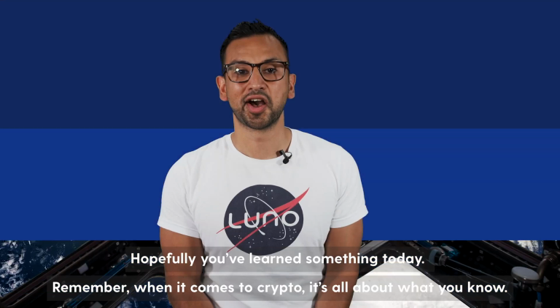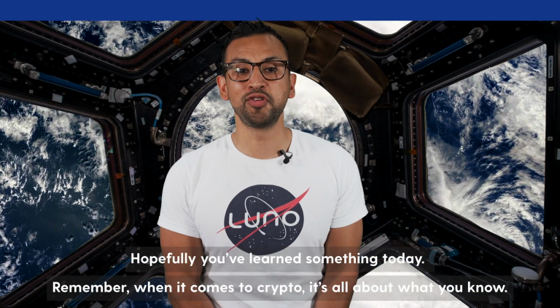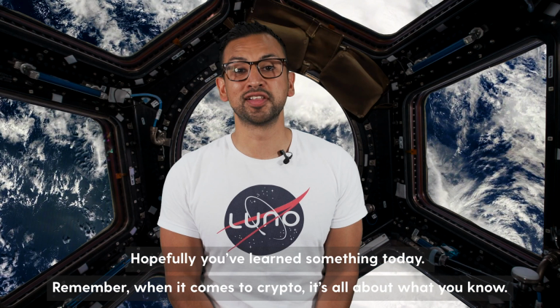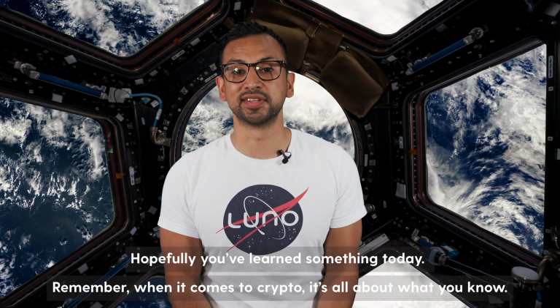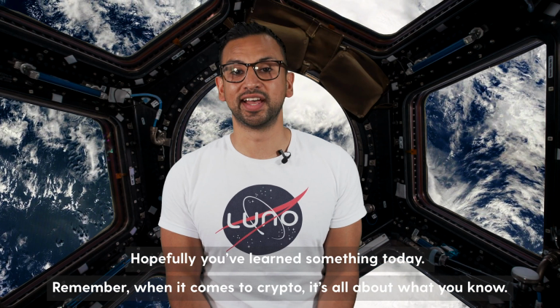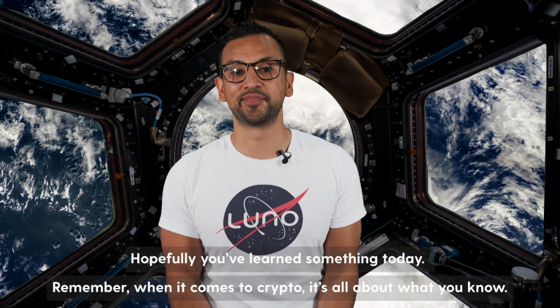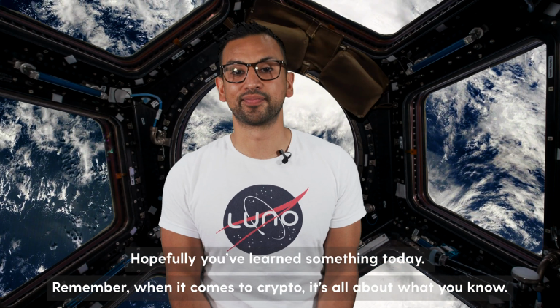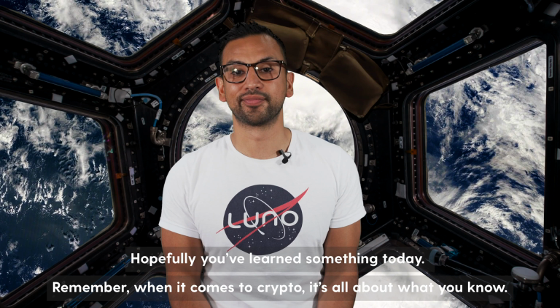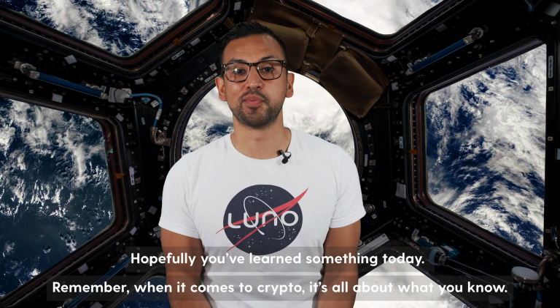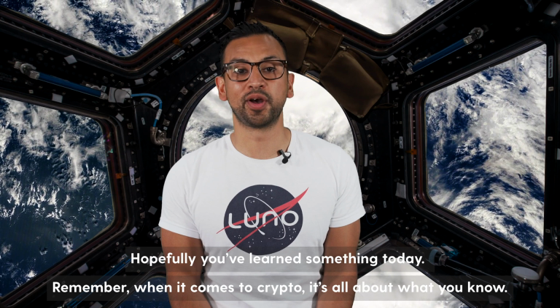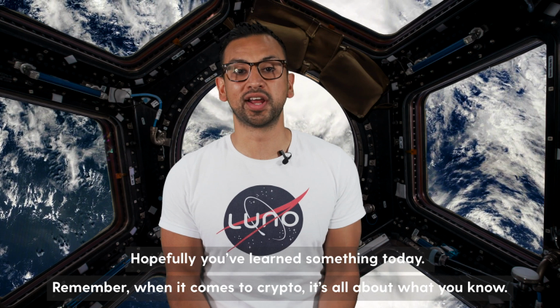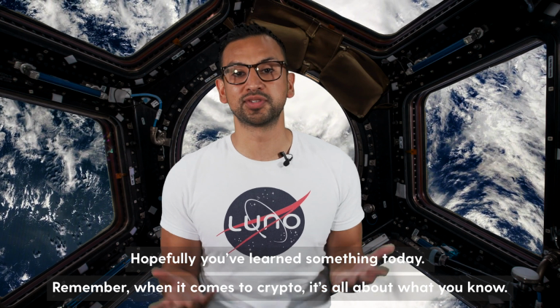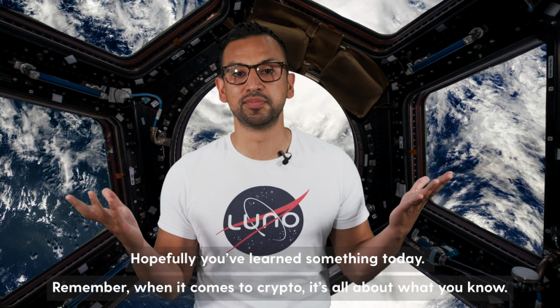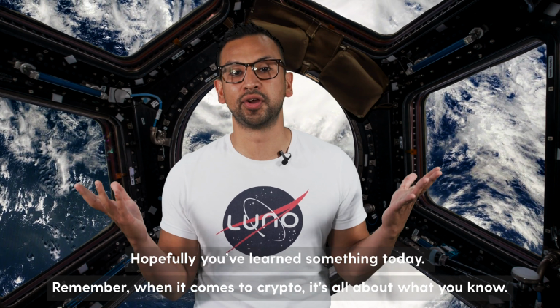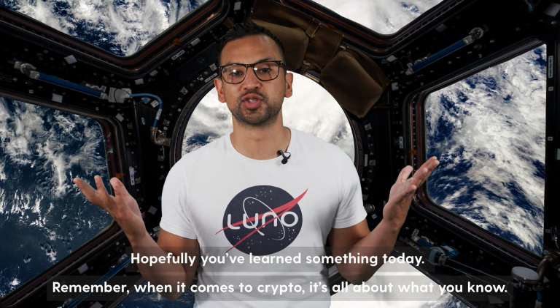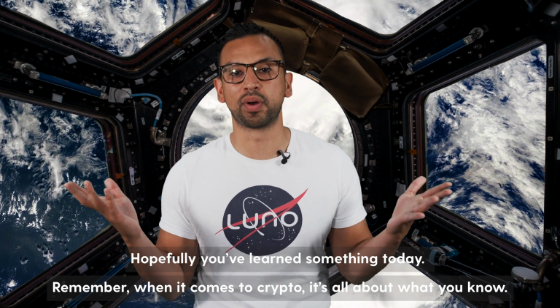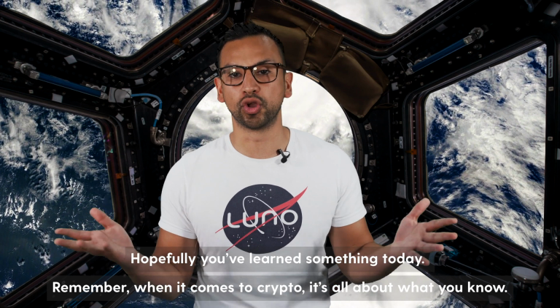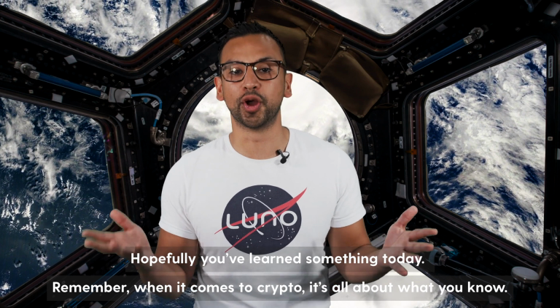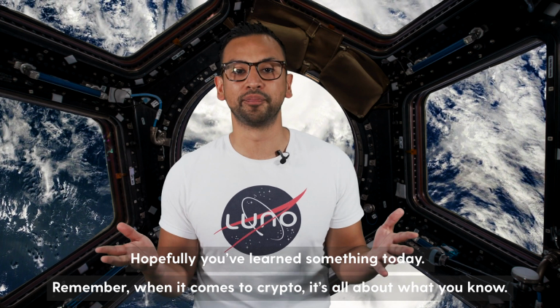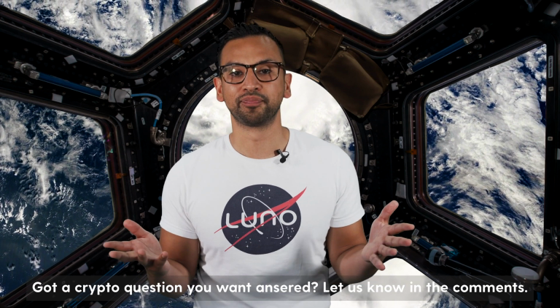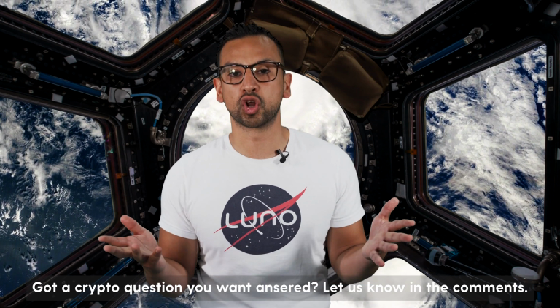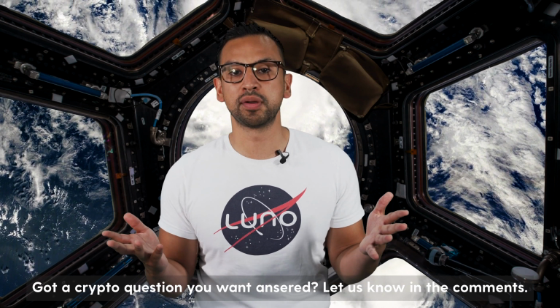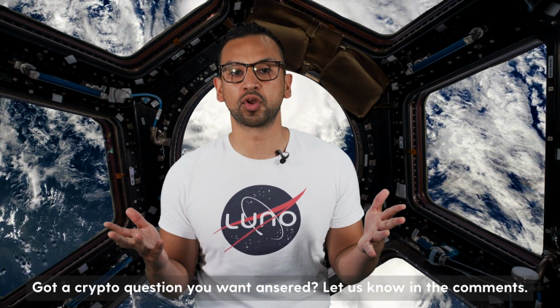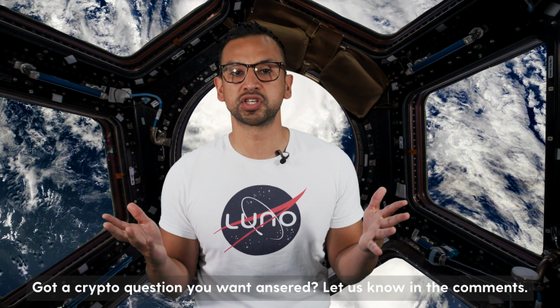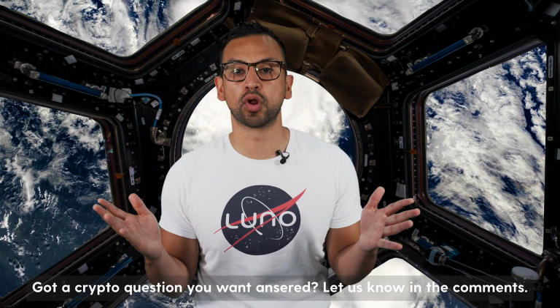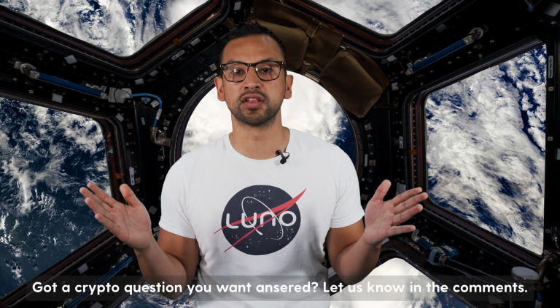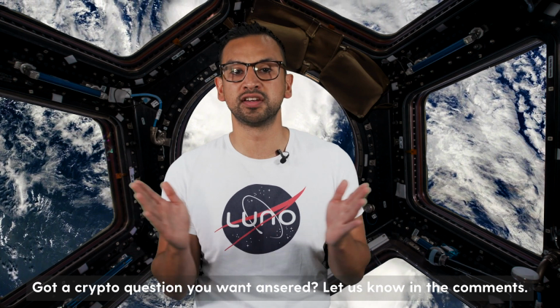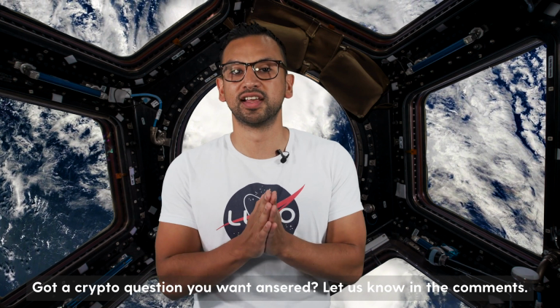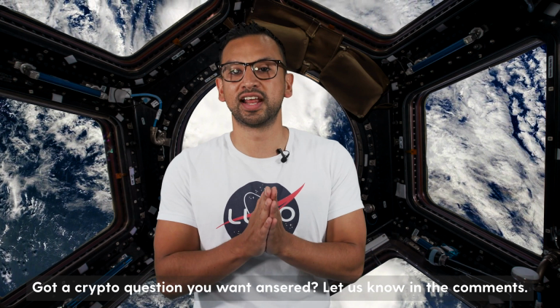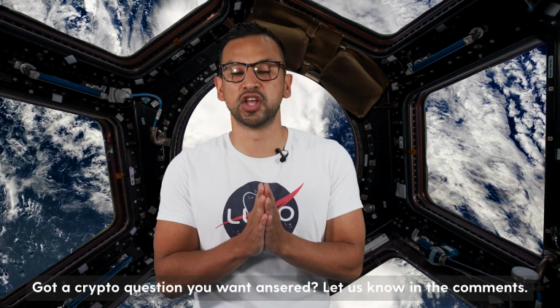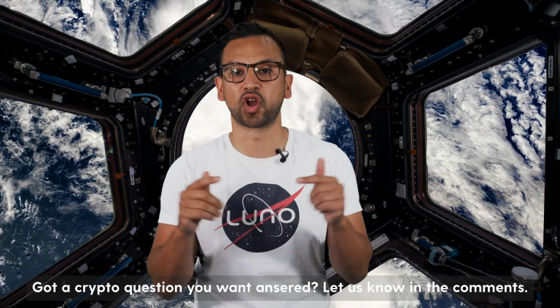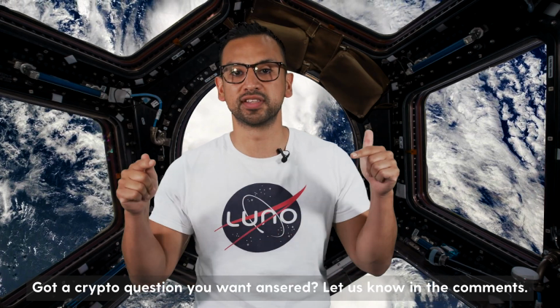Hopefully you learned something today. Remember, when it comes to crypto, it's all about what you know. Got a crypto question you want answered? Let us know in the comments.